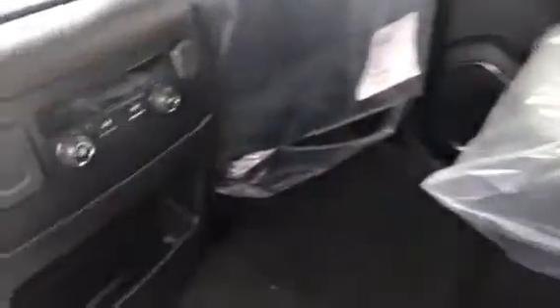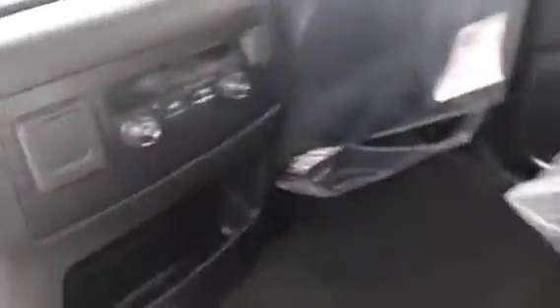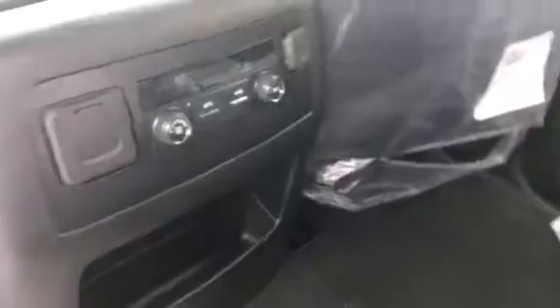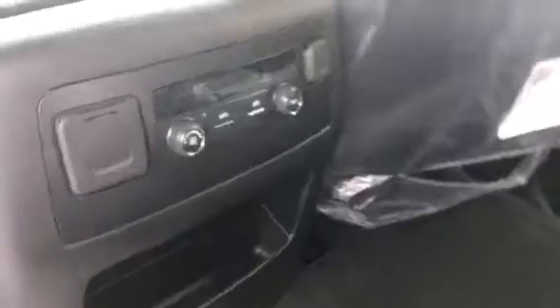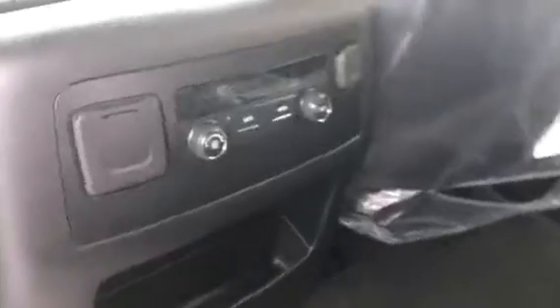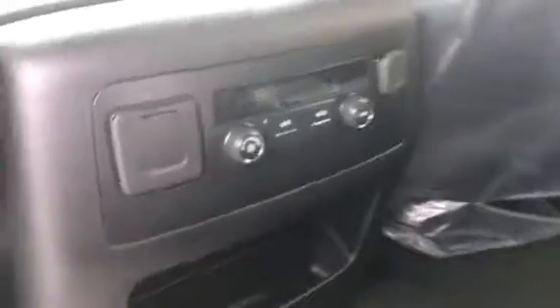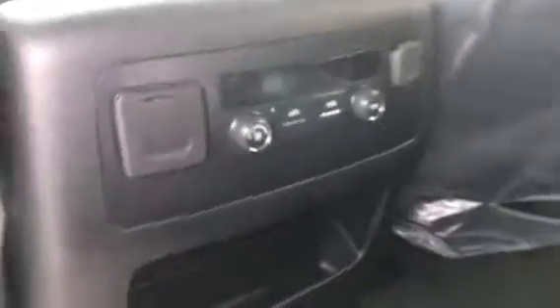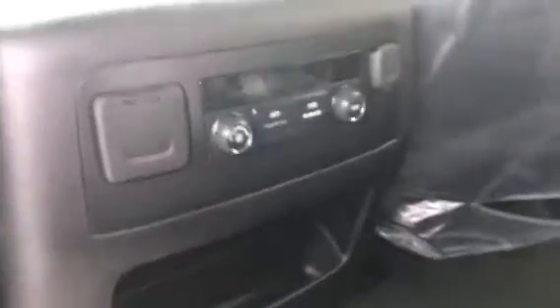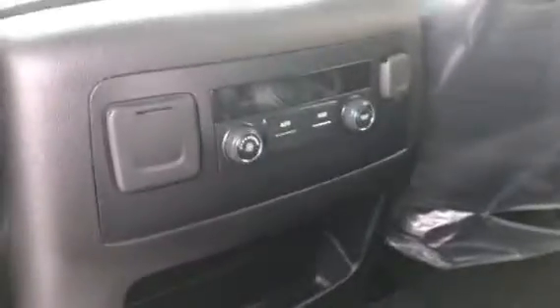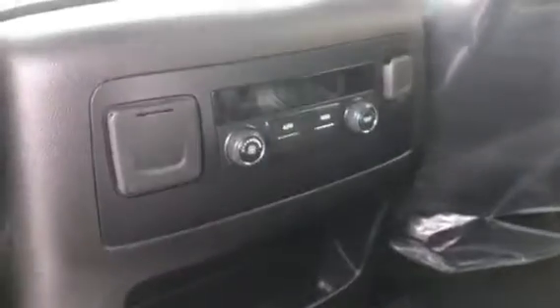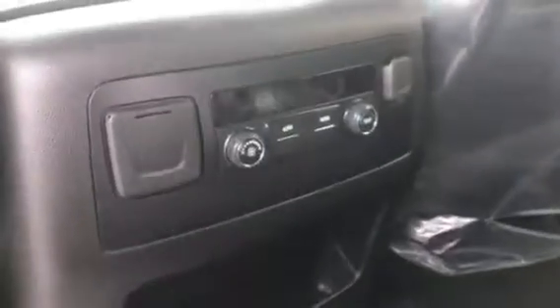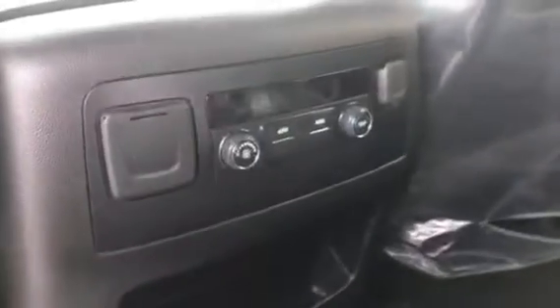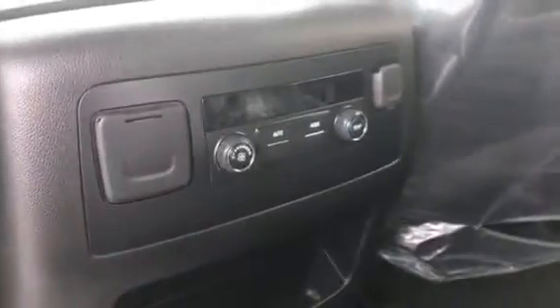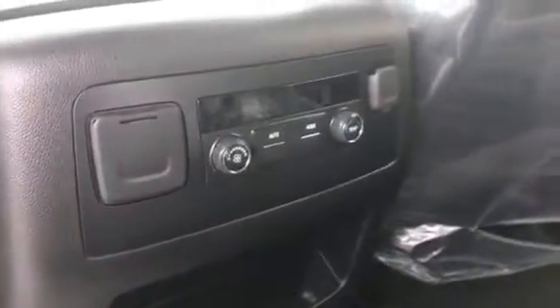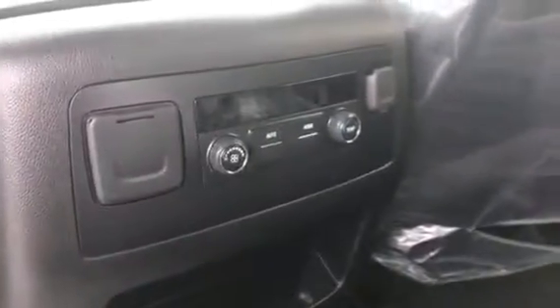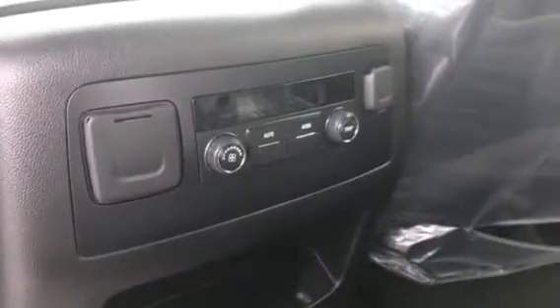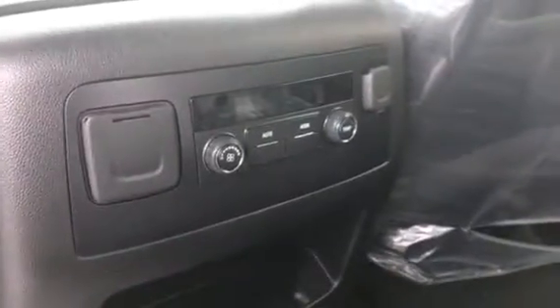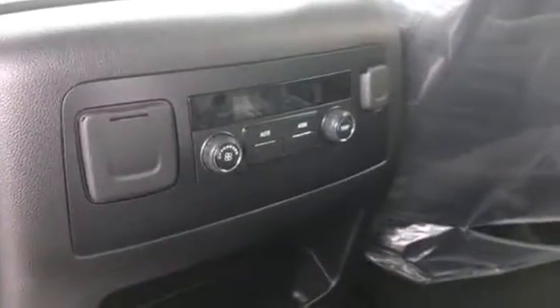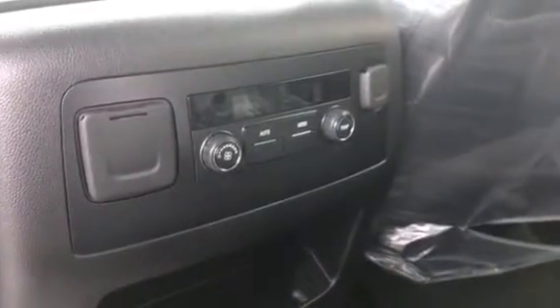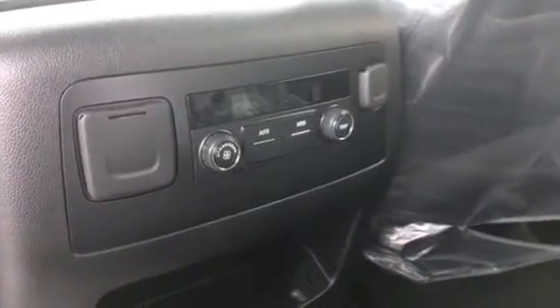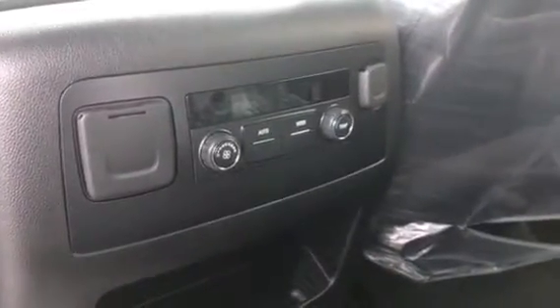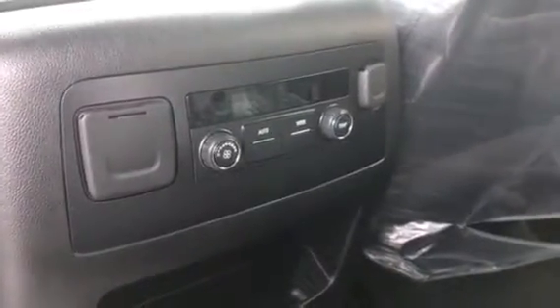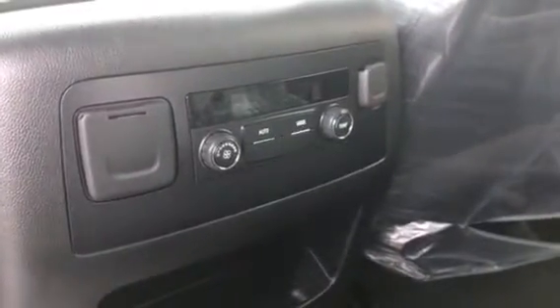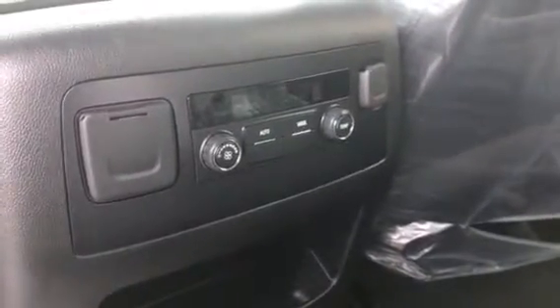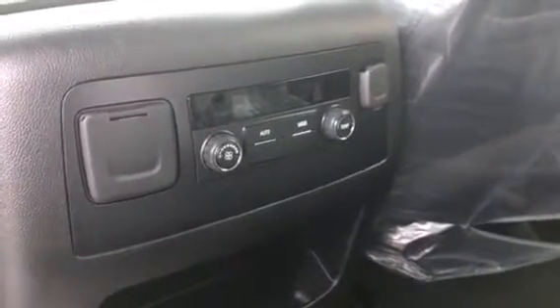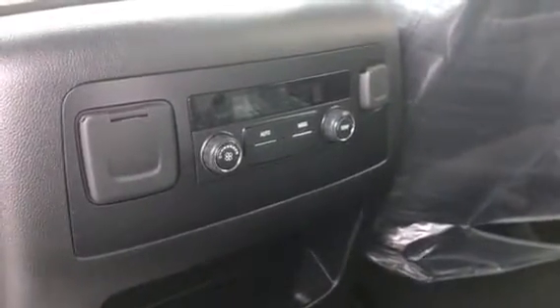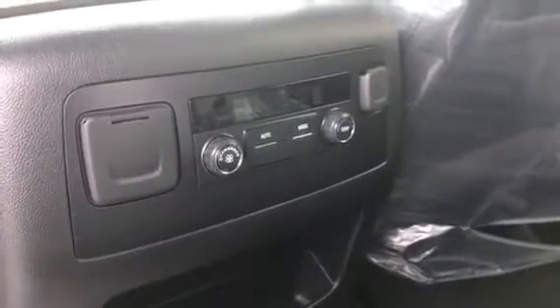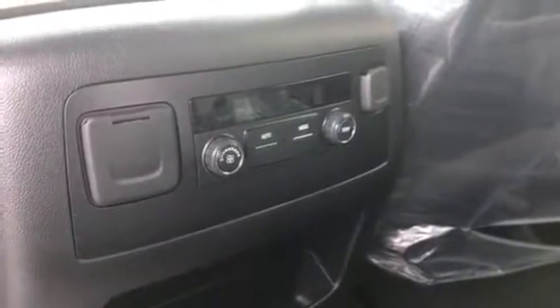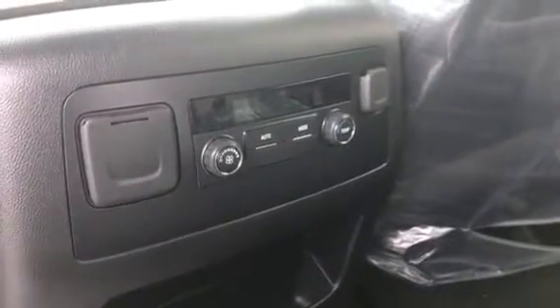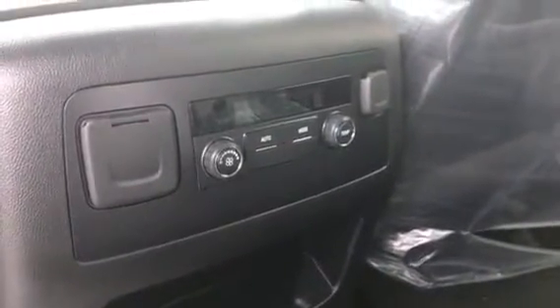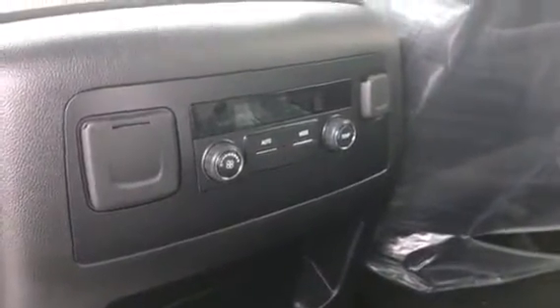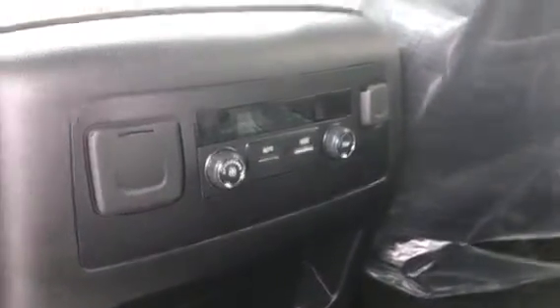And to keep your passengers comfortable, there's climate control and some other ports in the back.